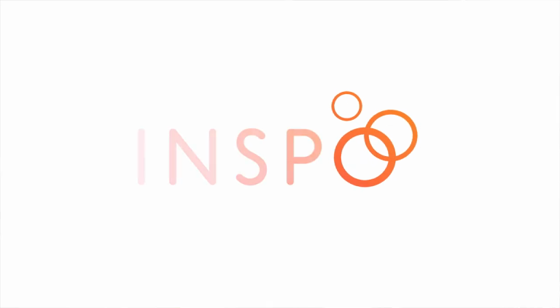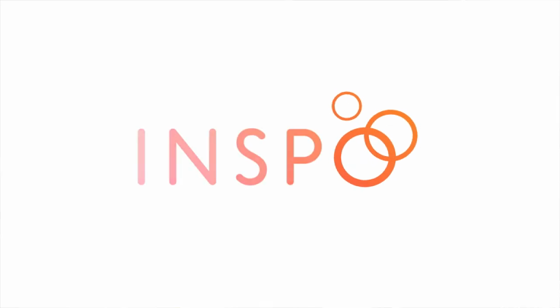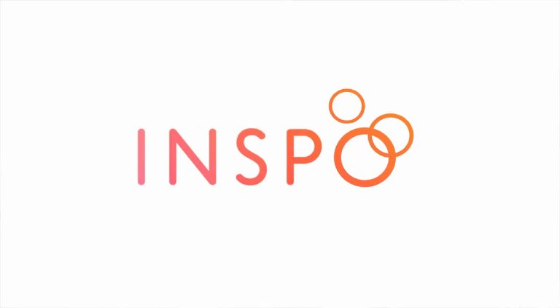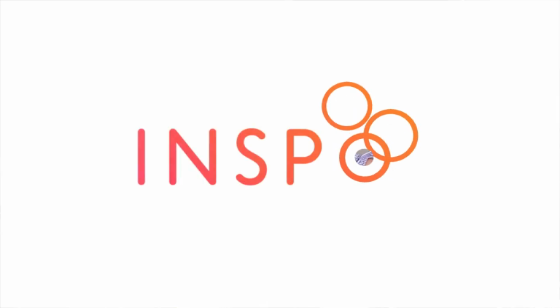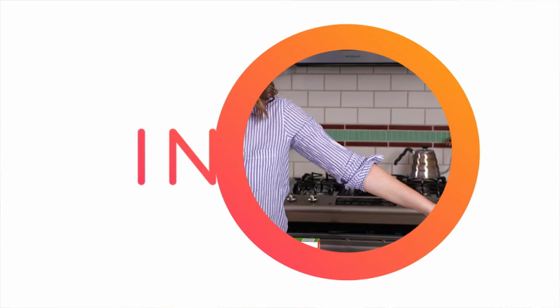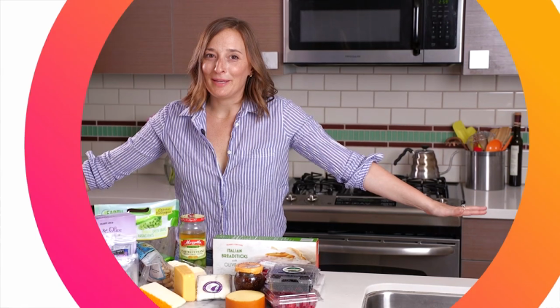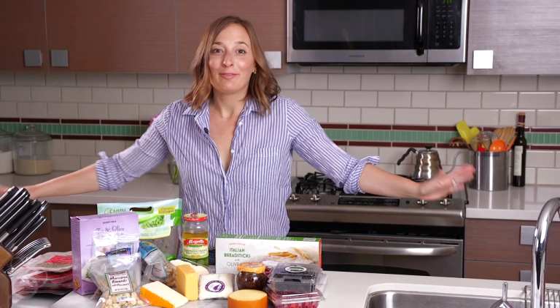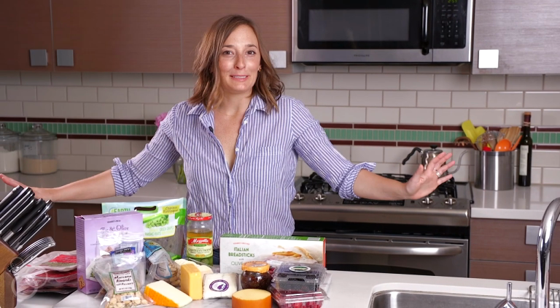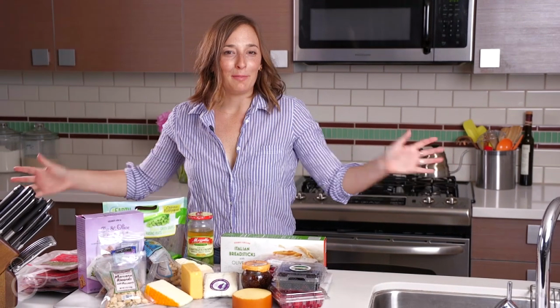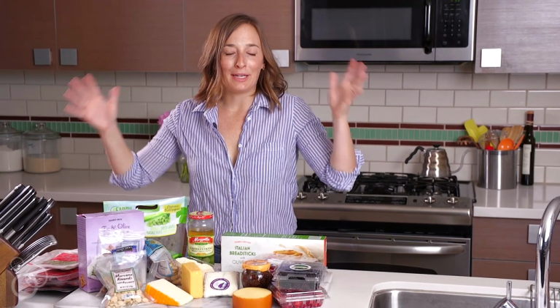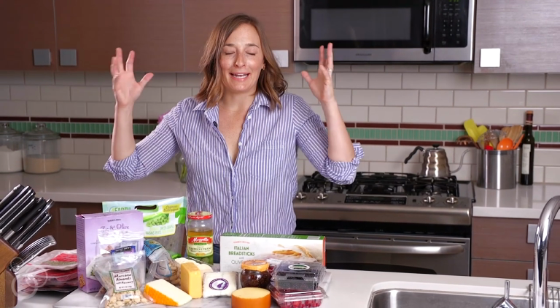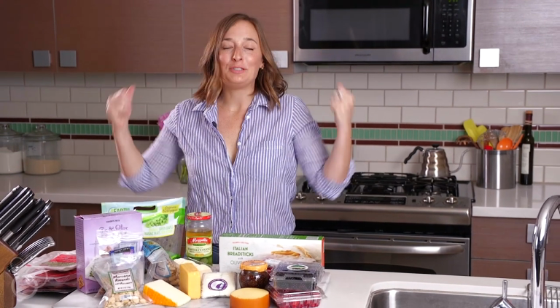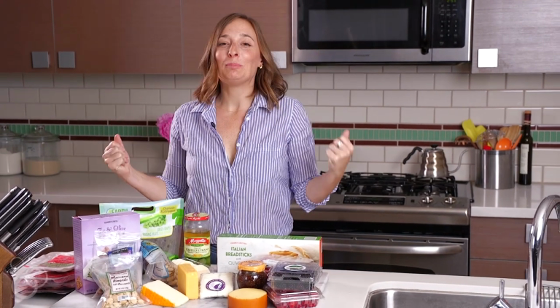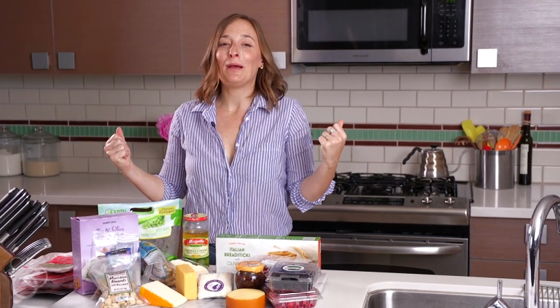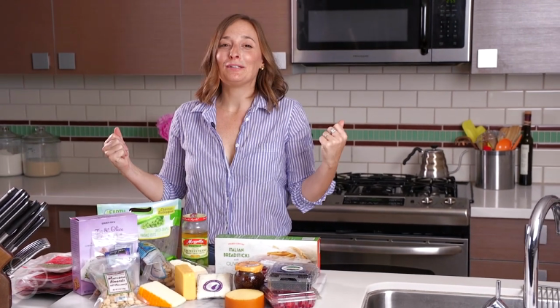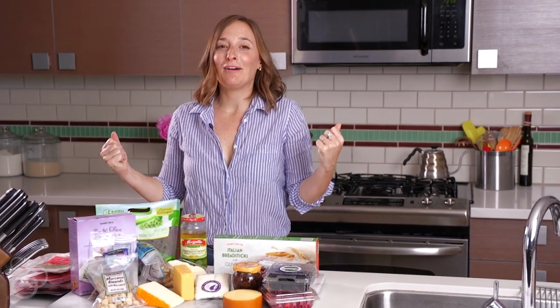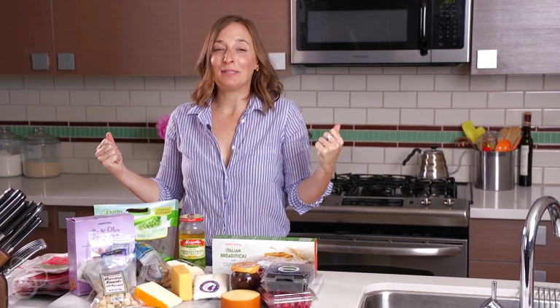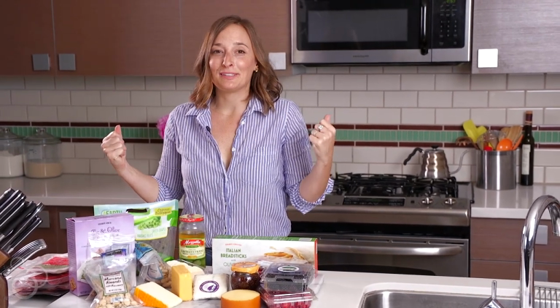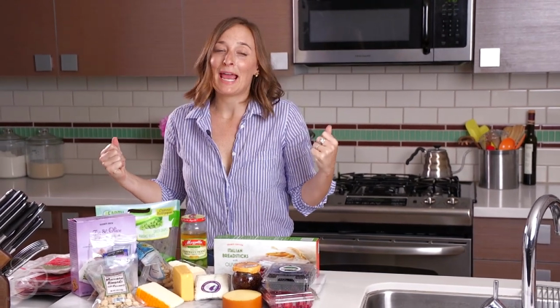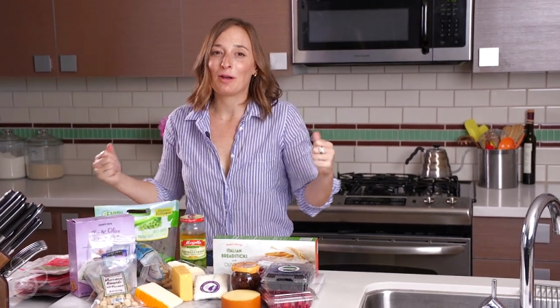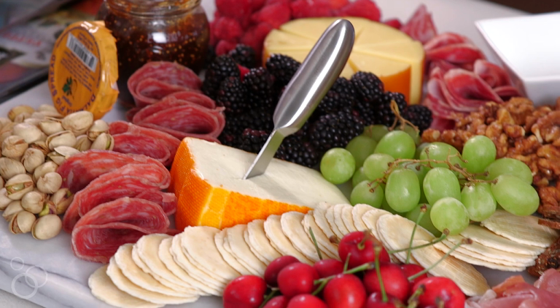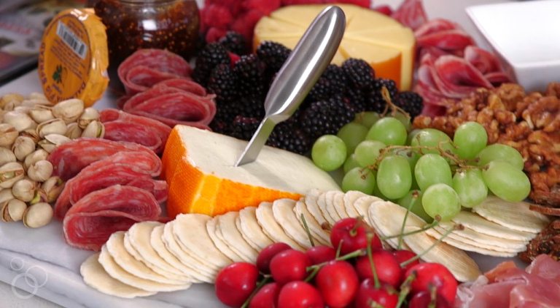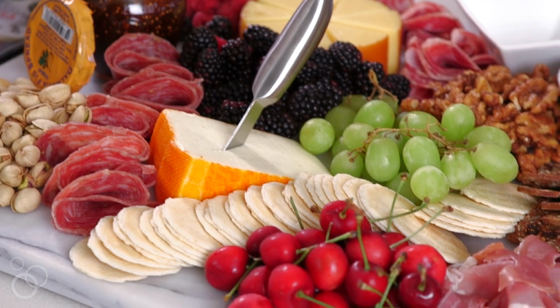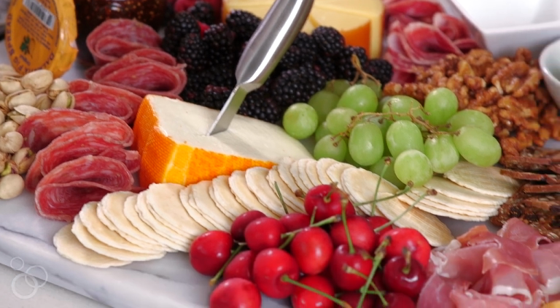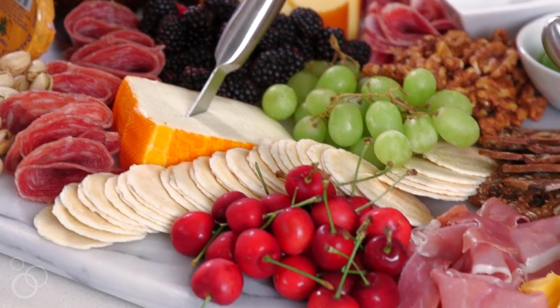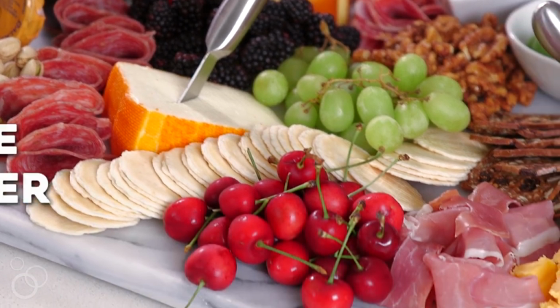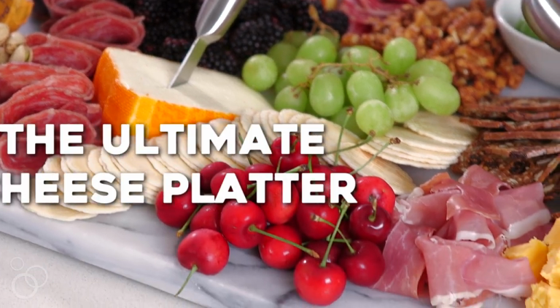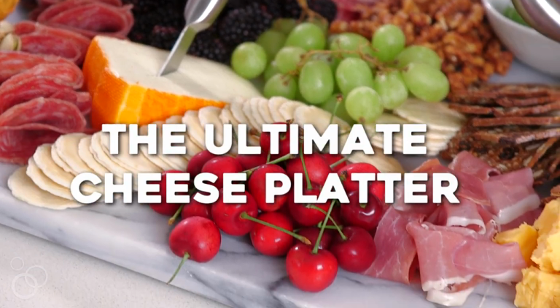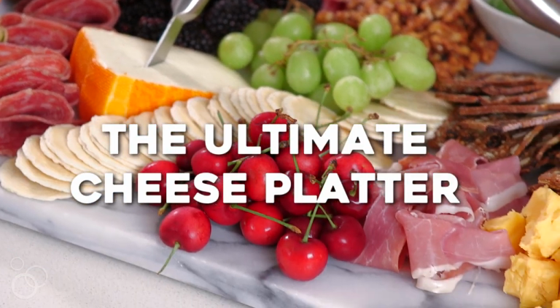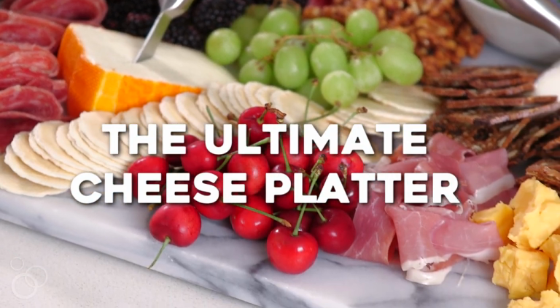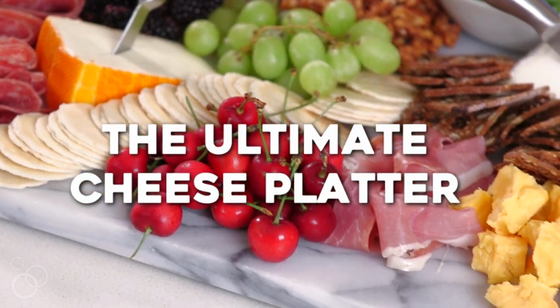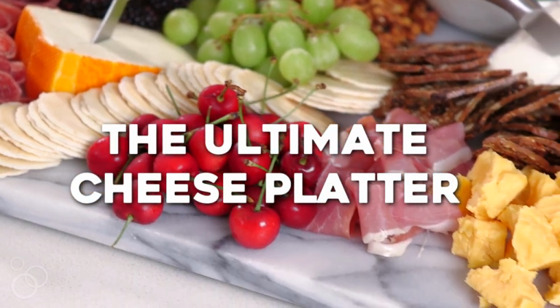Hey guys, it's Gabi from What's Gabi Cooking and I need you to prepare yourselves because today we are making the most epic cheese board known to man.